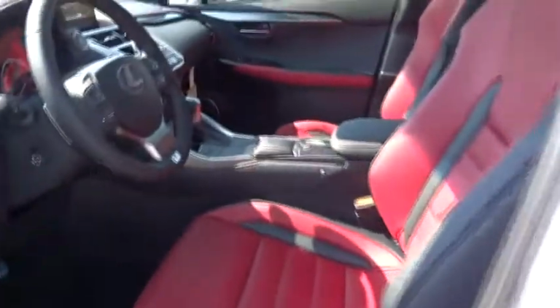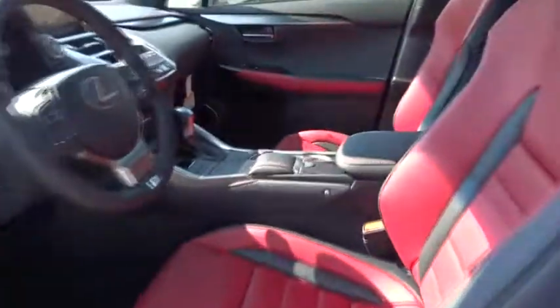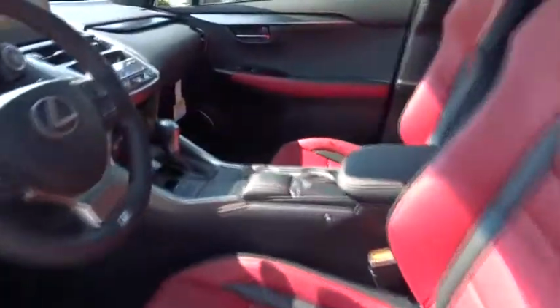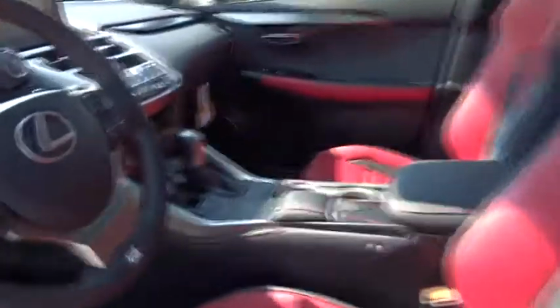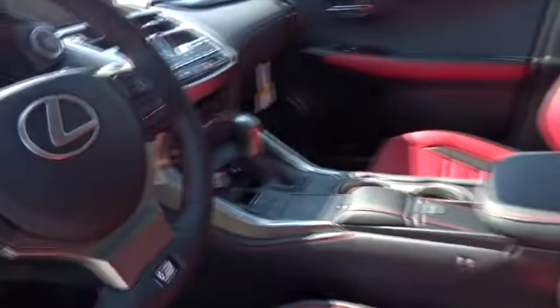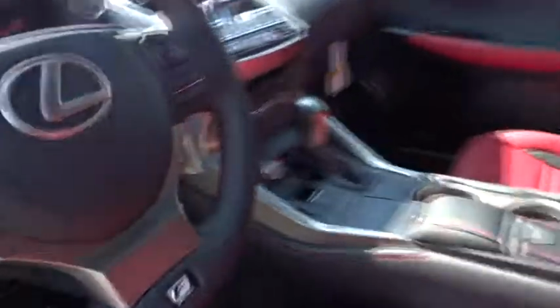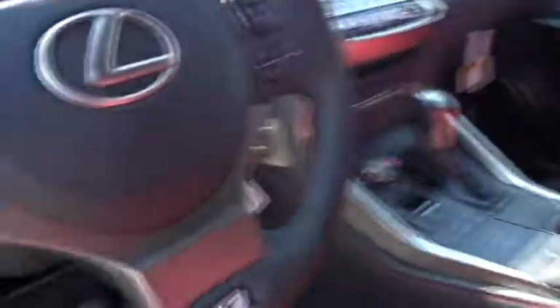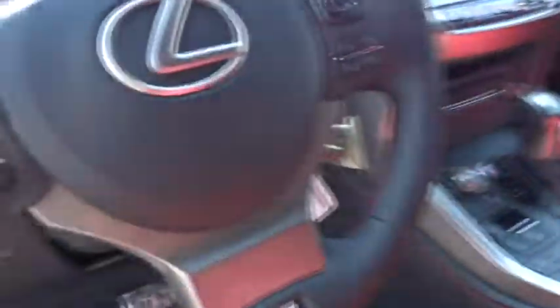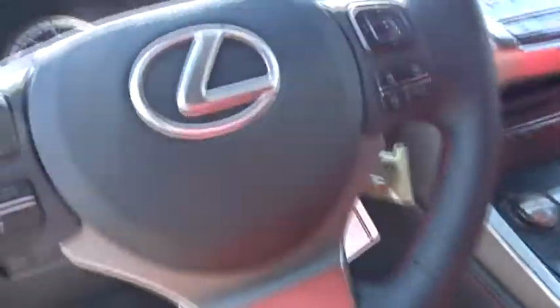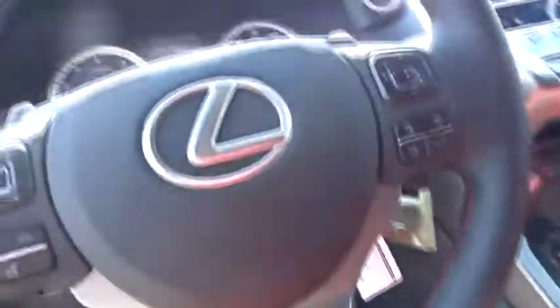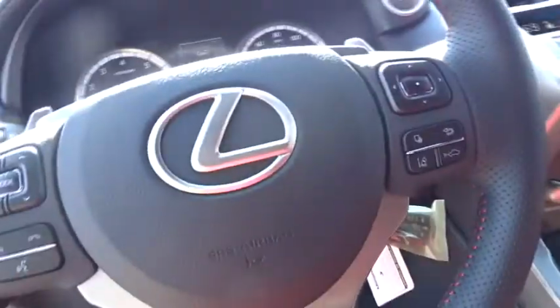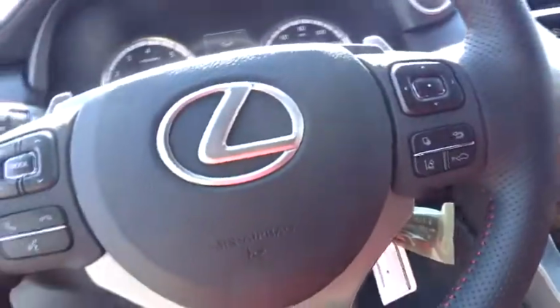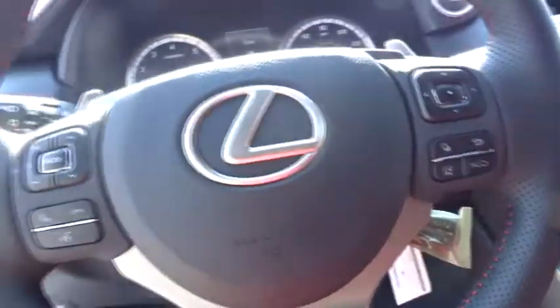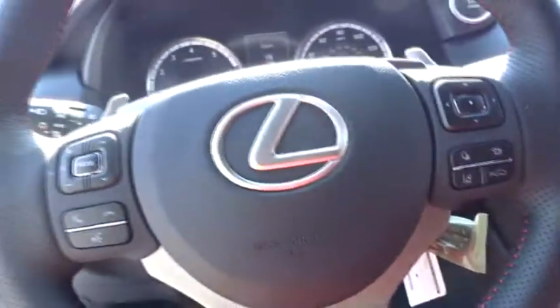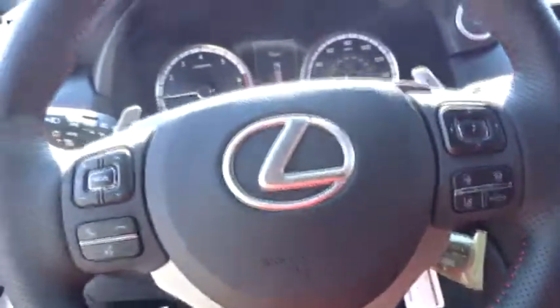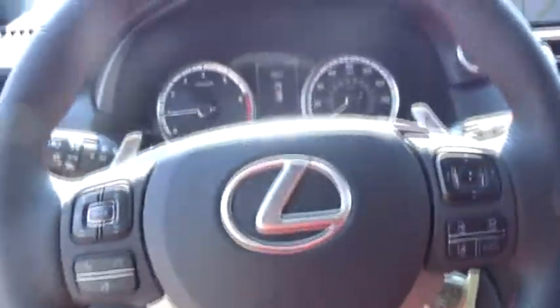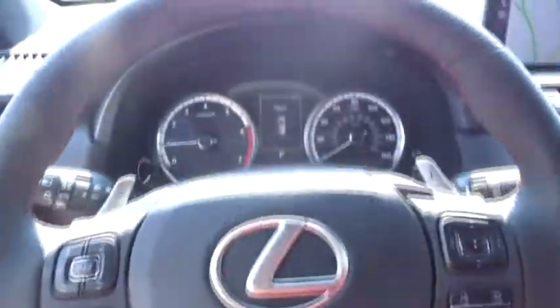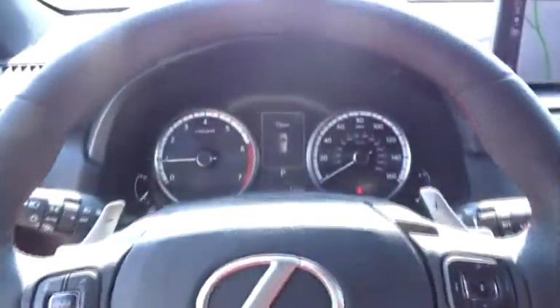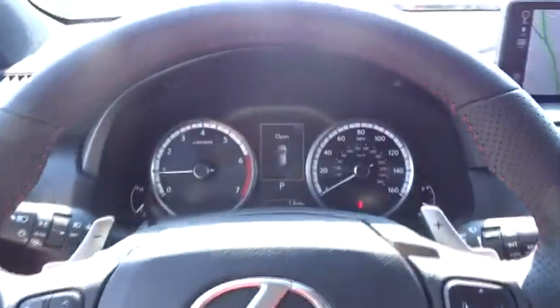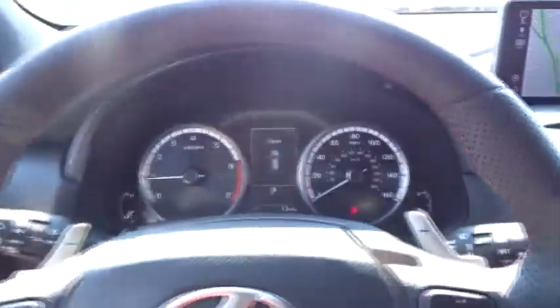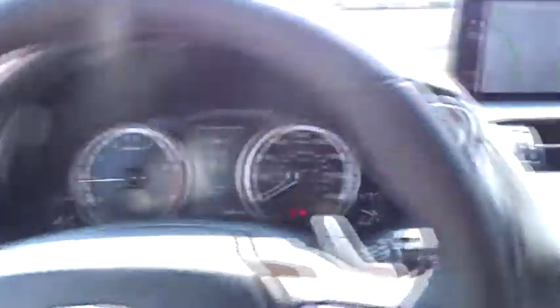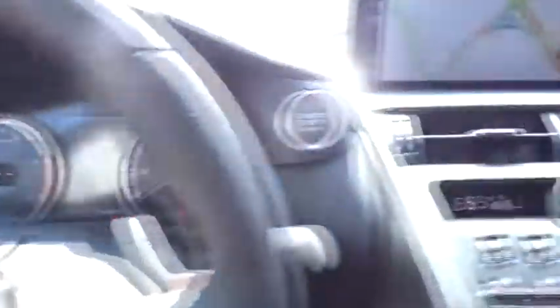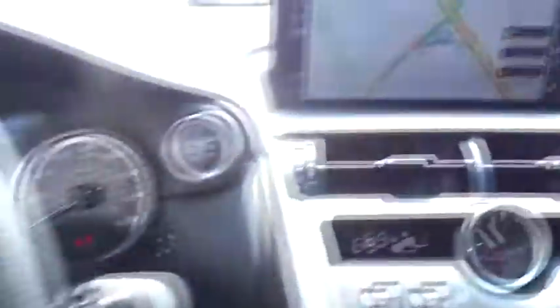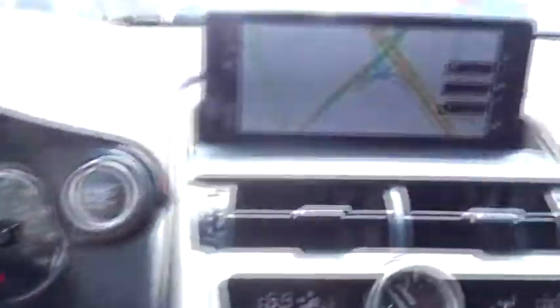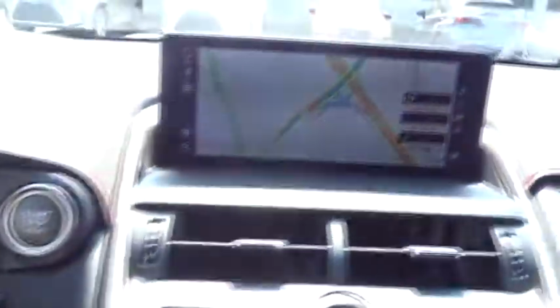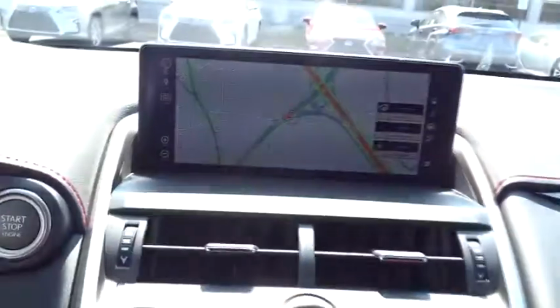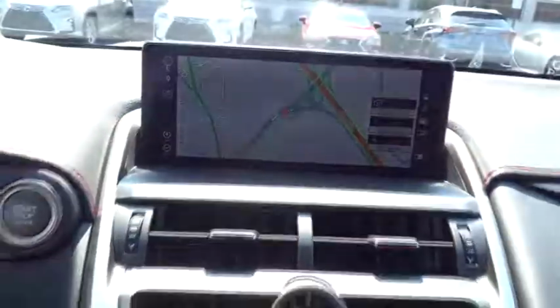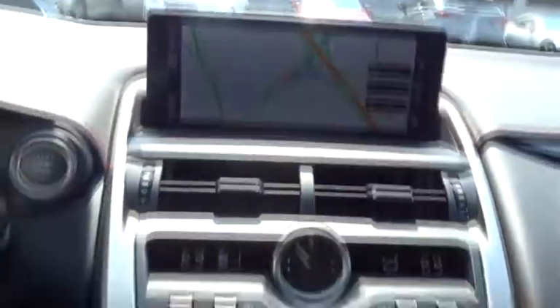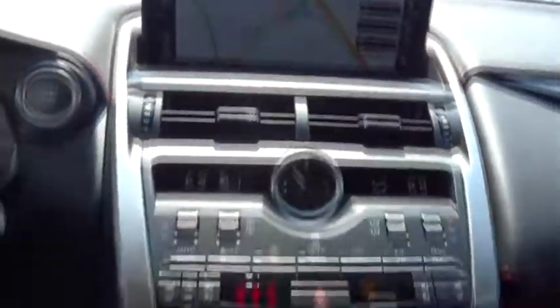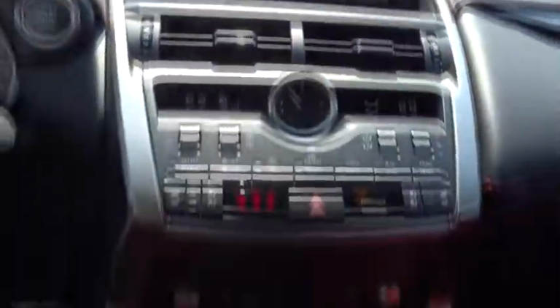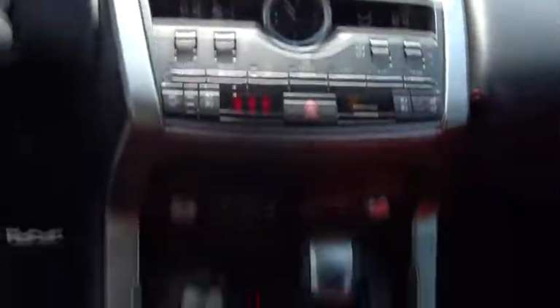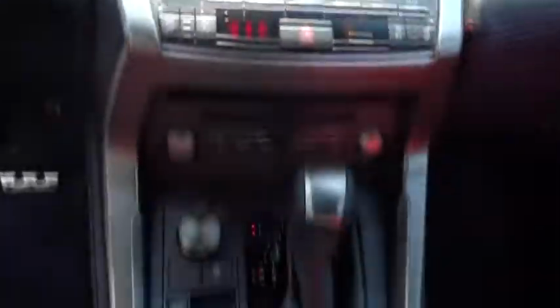Keyless start, floor mats, aluminum wheels, cruise control, climate control, rear defrost.